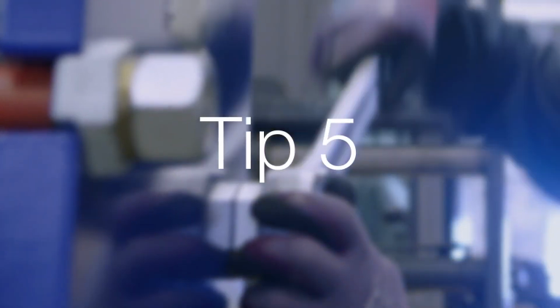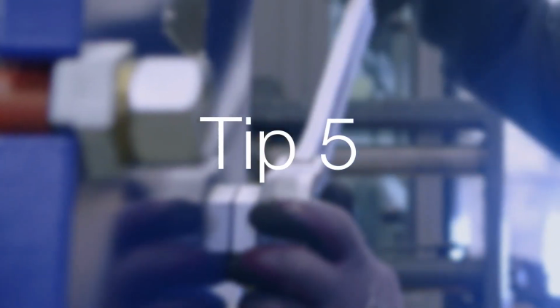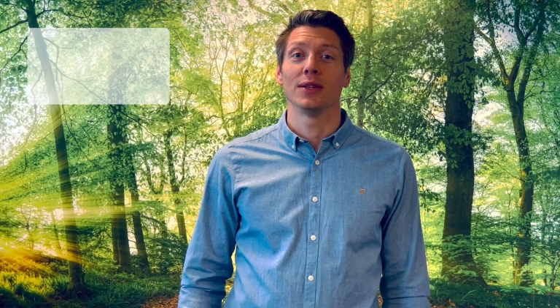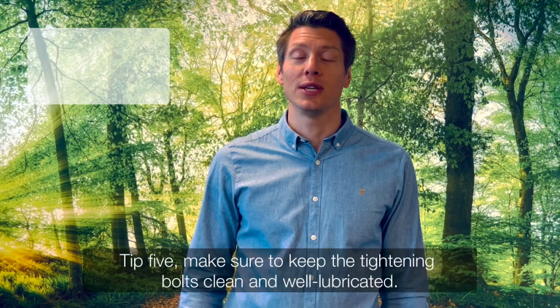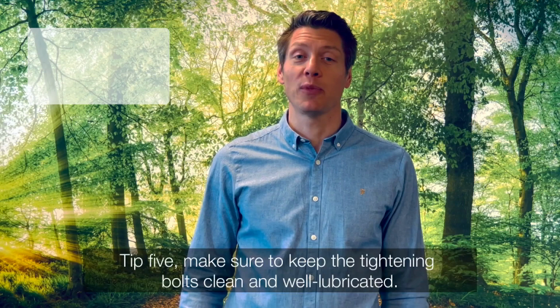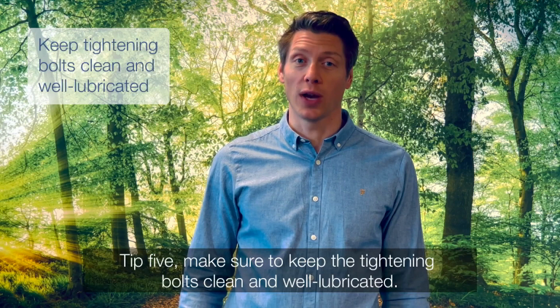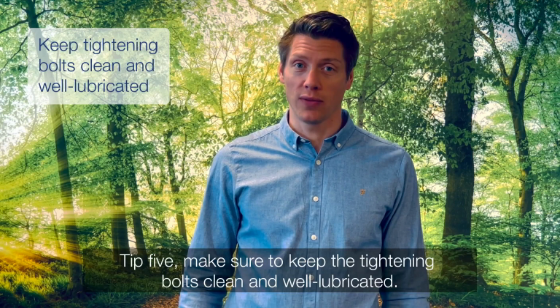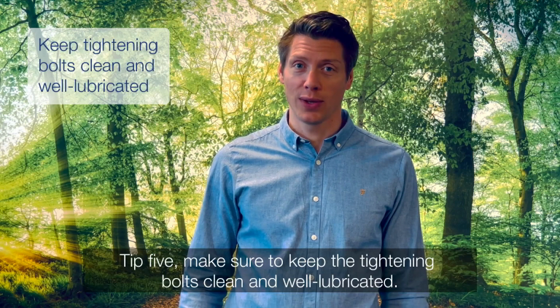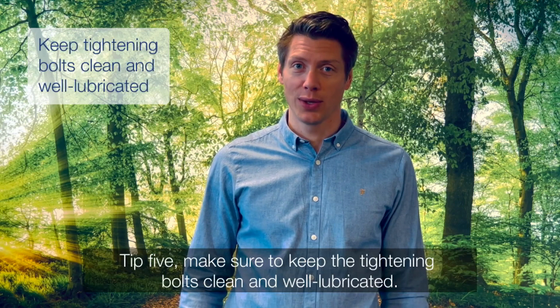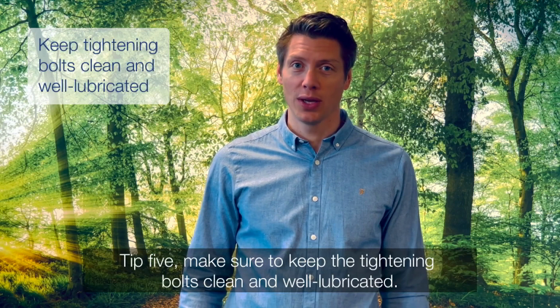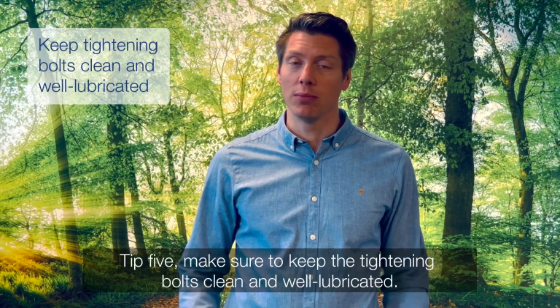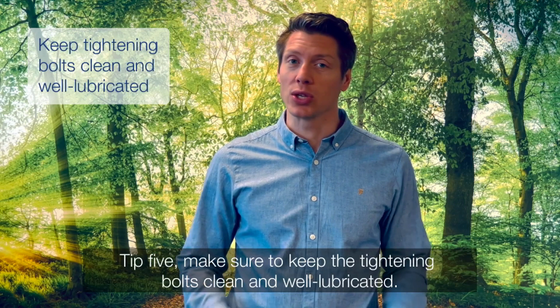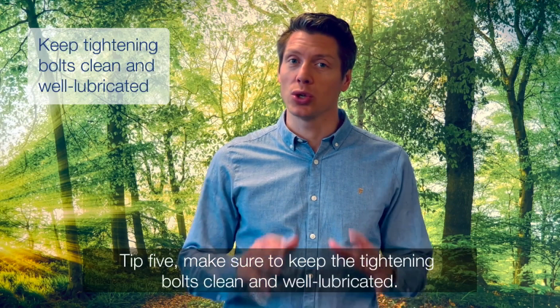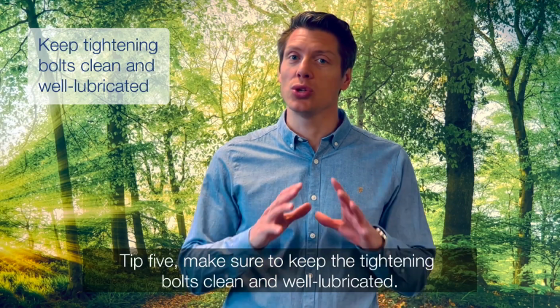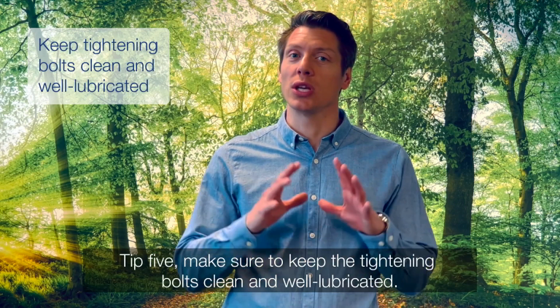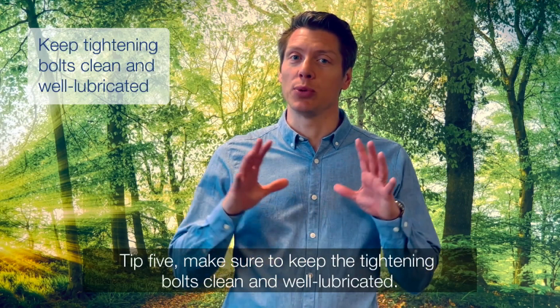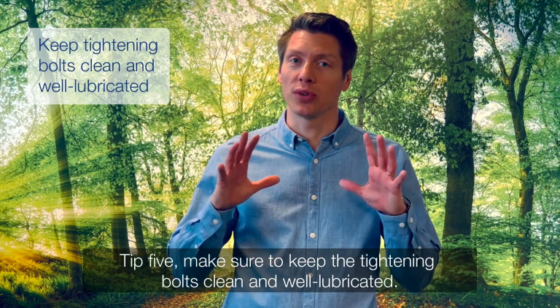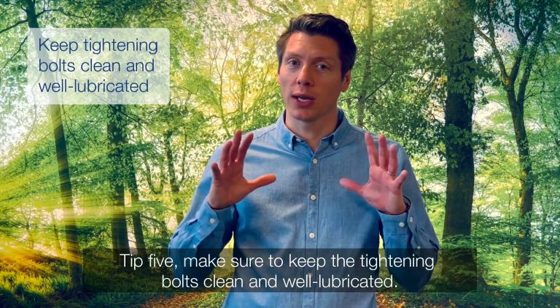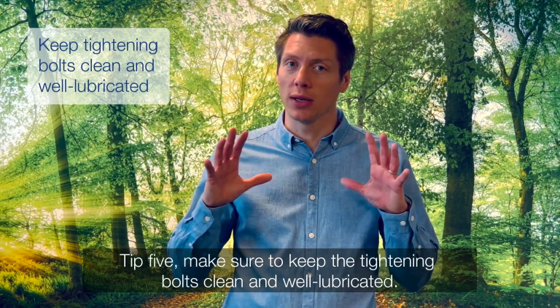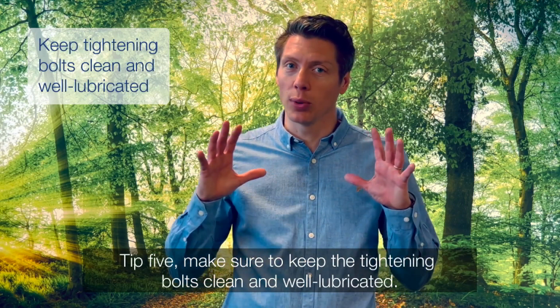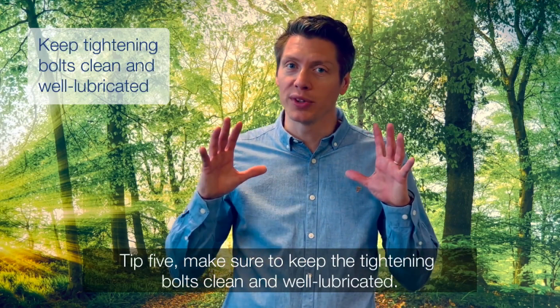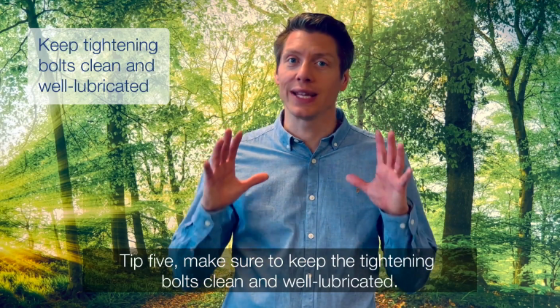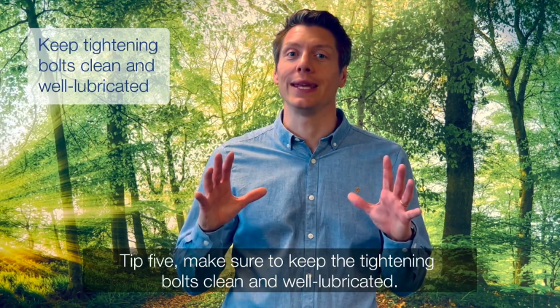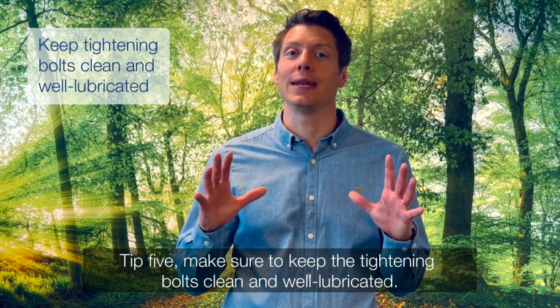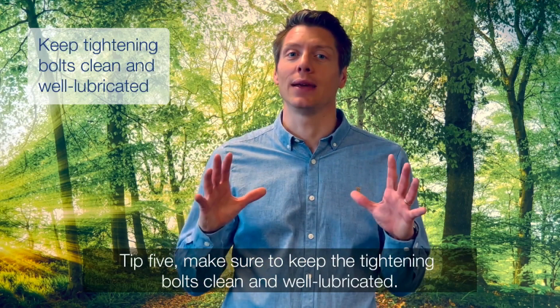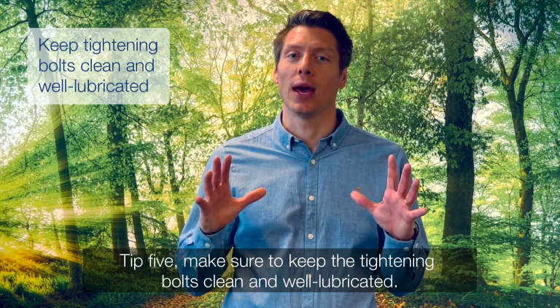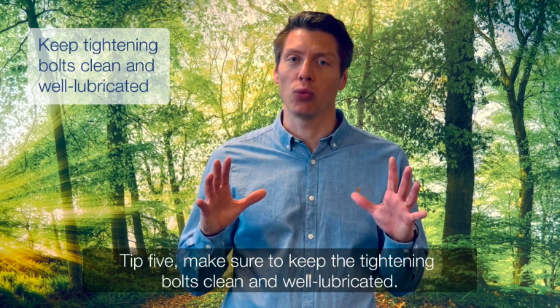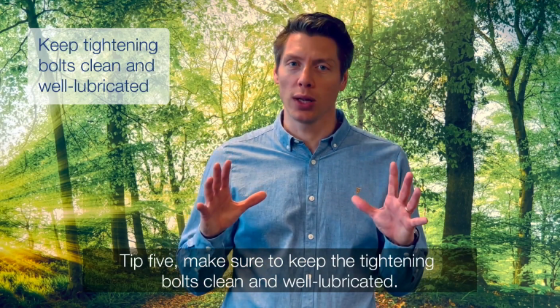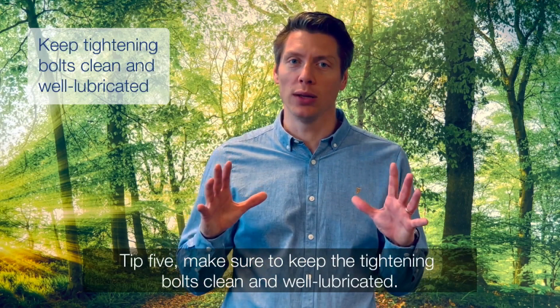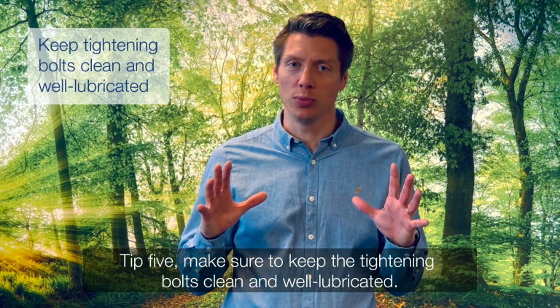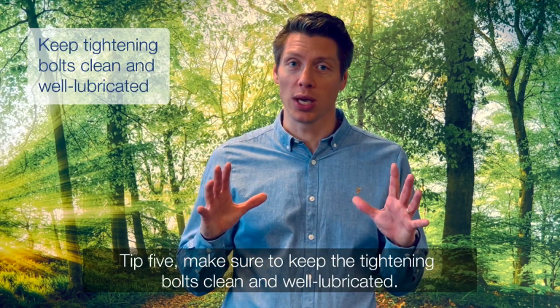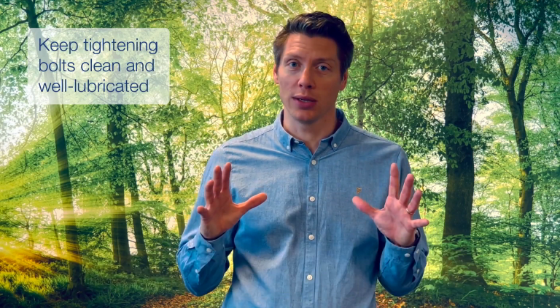Tip 5. Make sure you keep your tightening bolts clean and well lubricated.